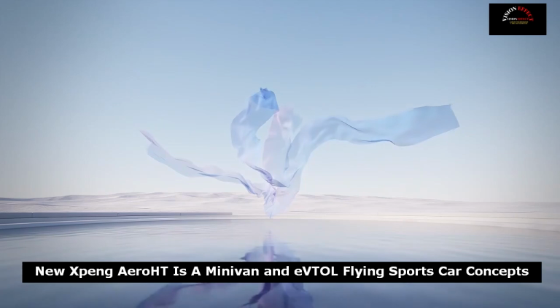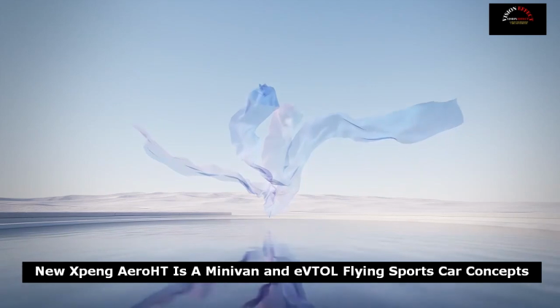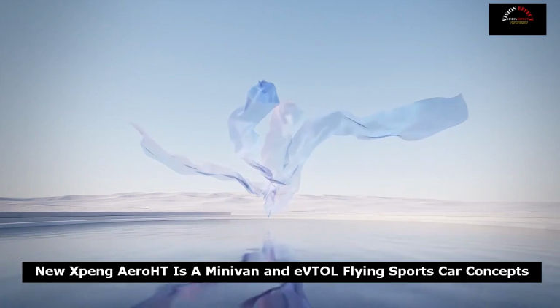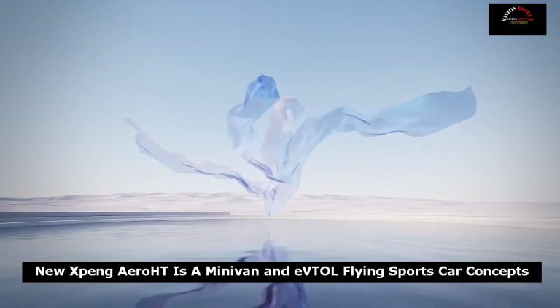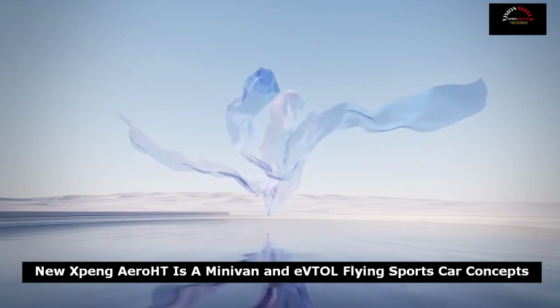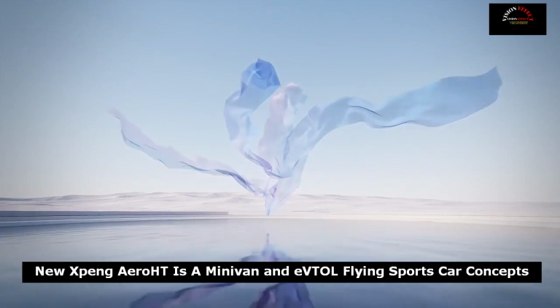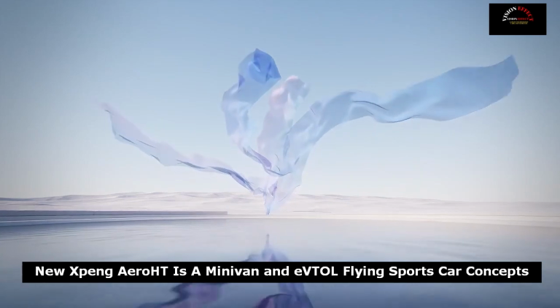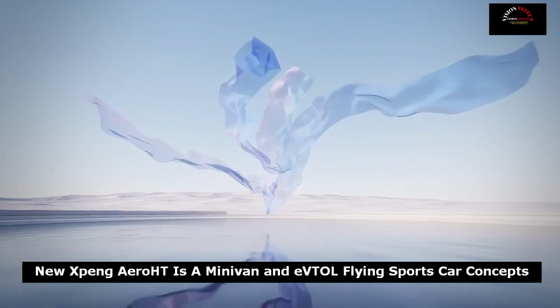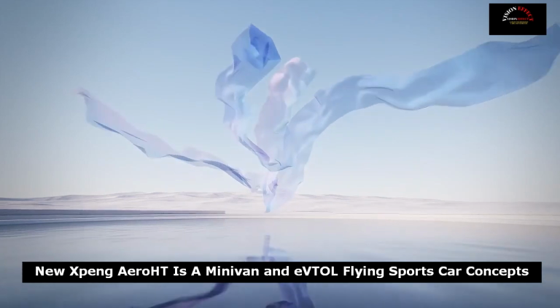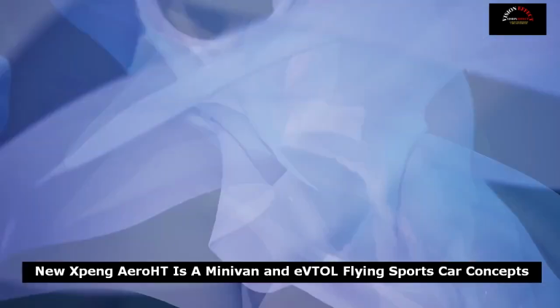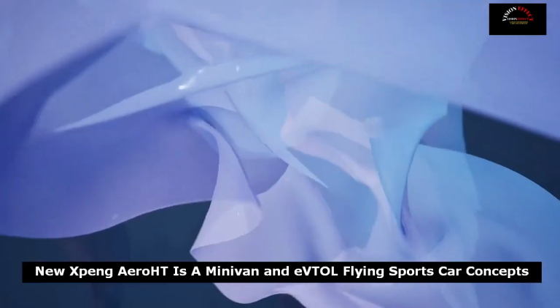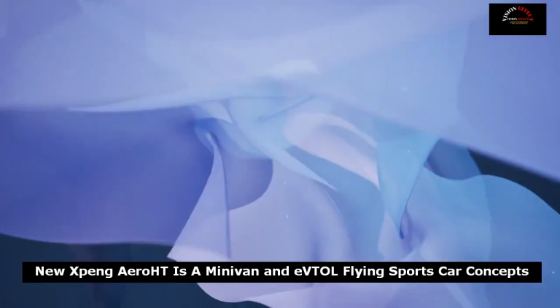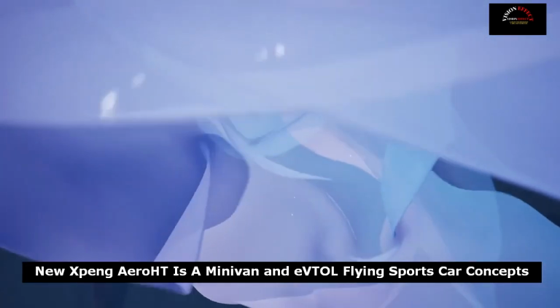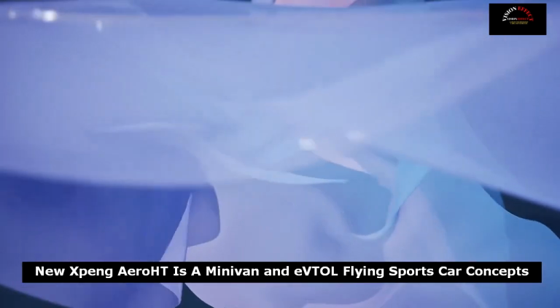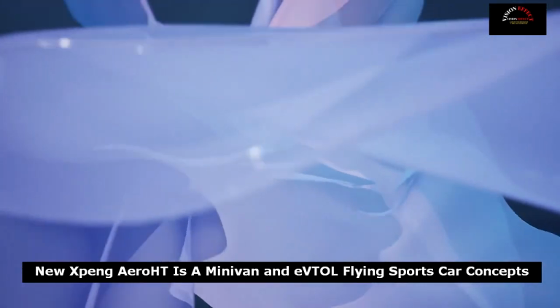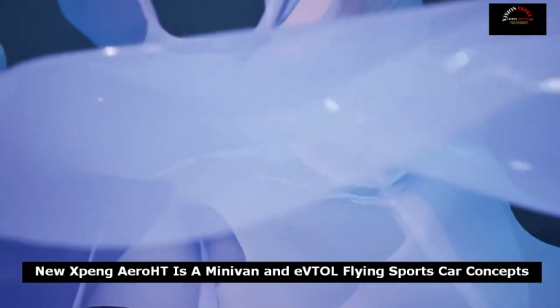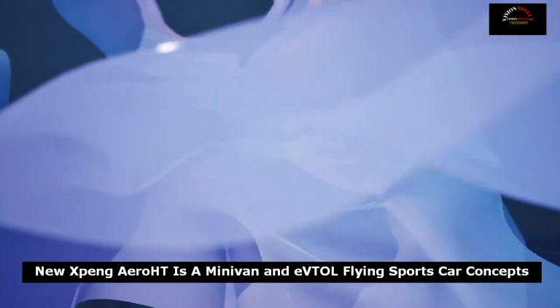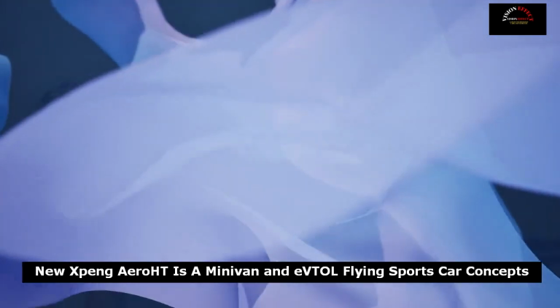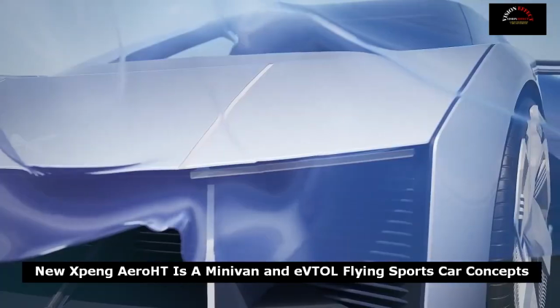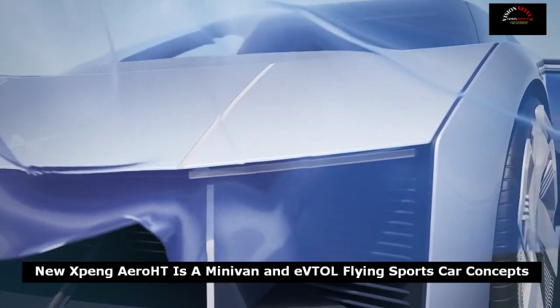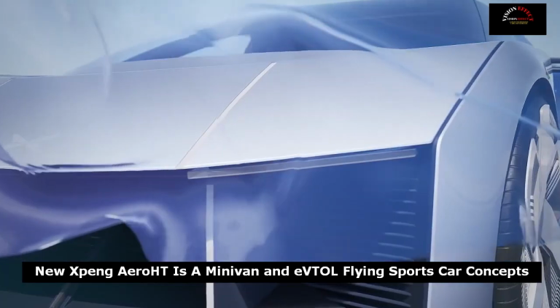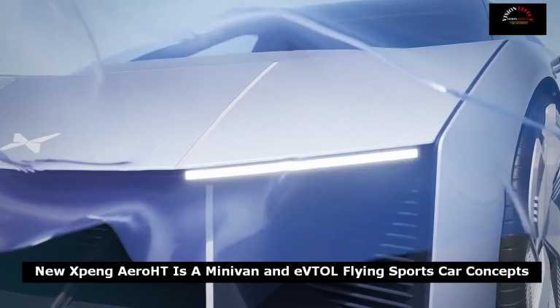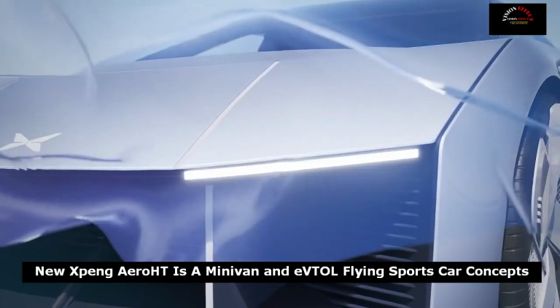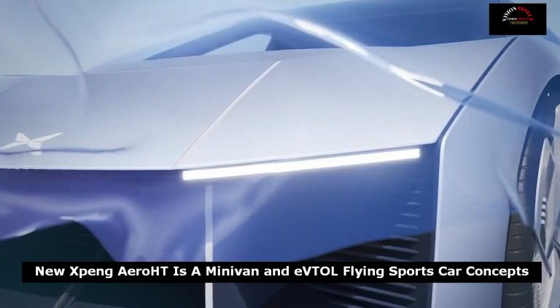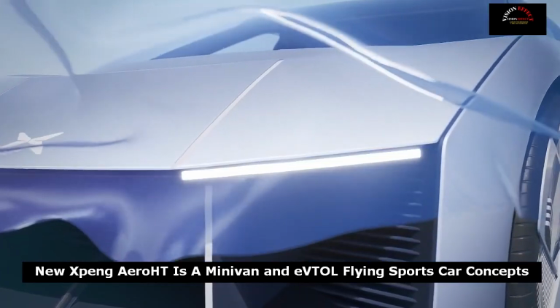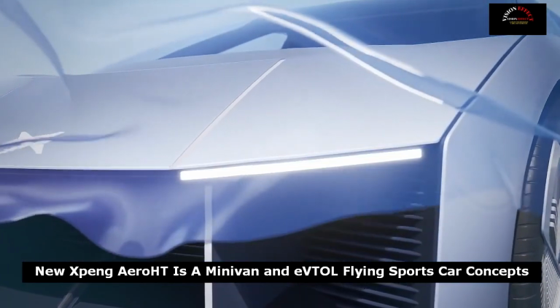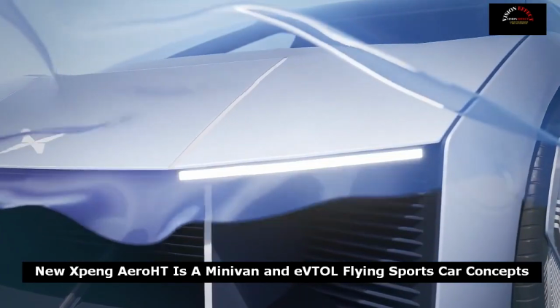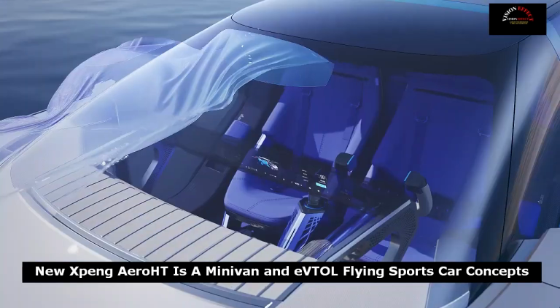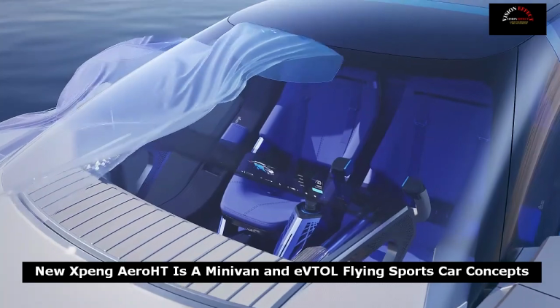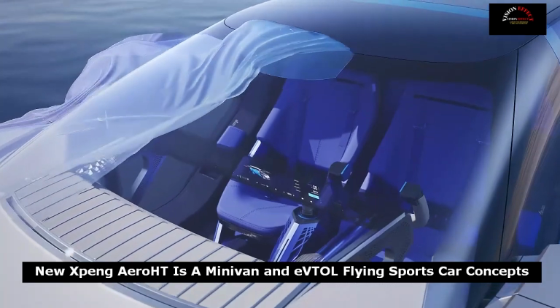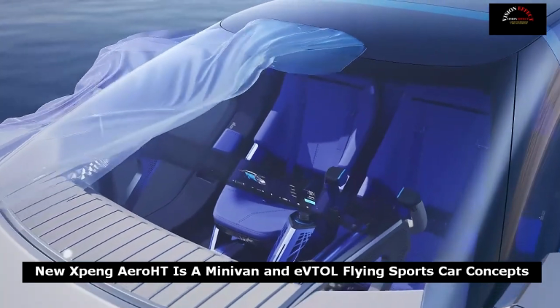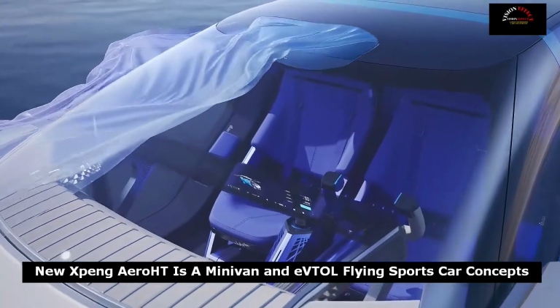Xpeng shows off a minivan that's also an aircraft carrier, and a supercar that's also a quadcopter.